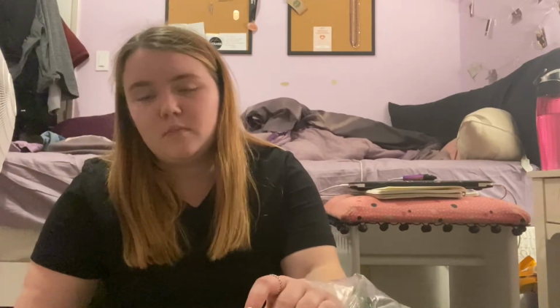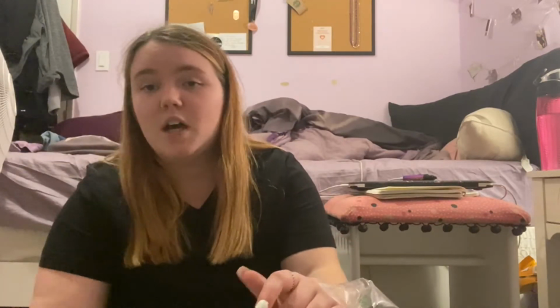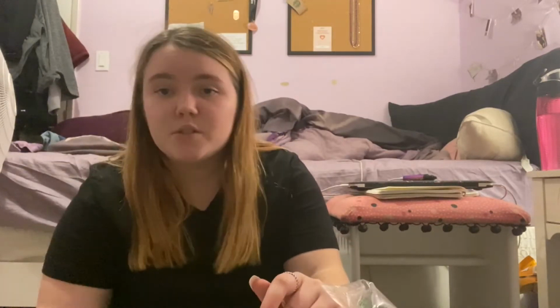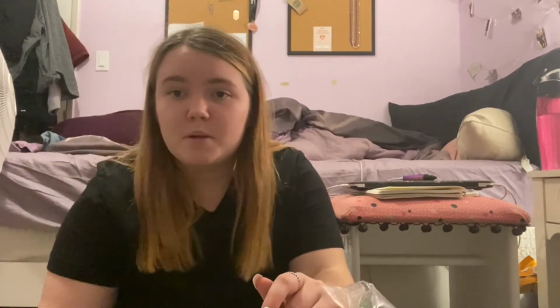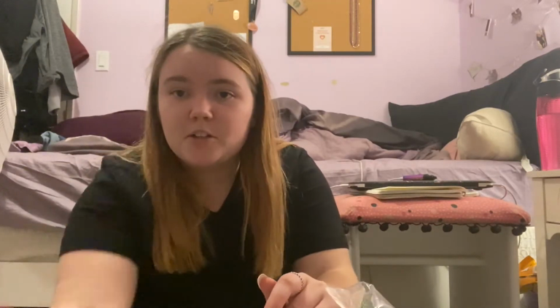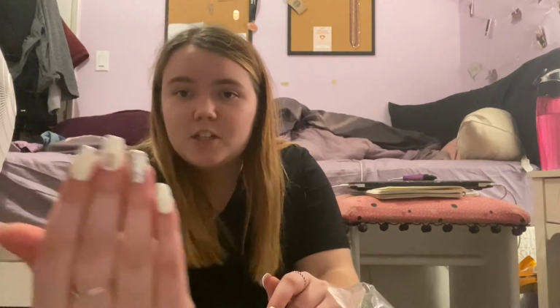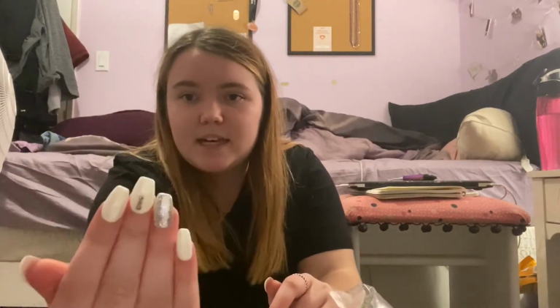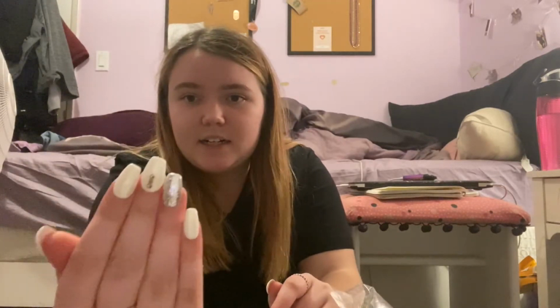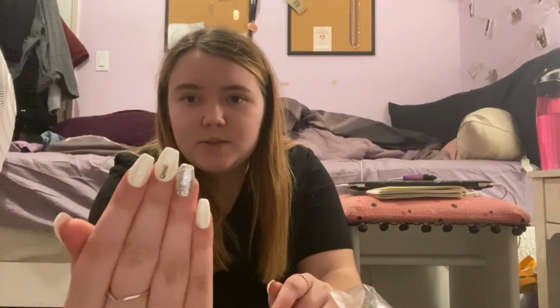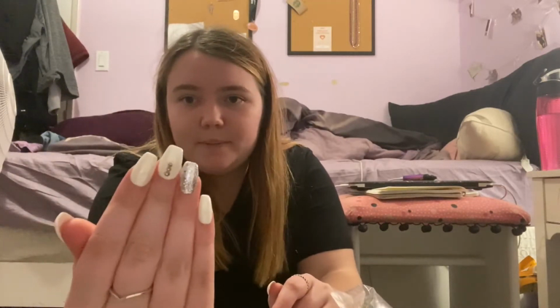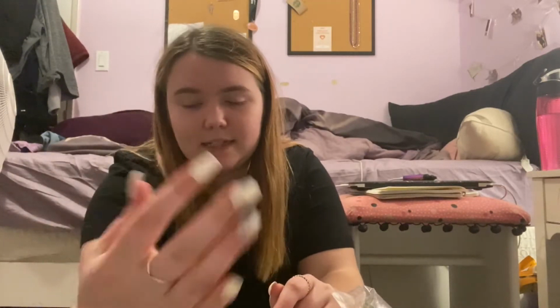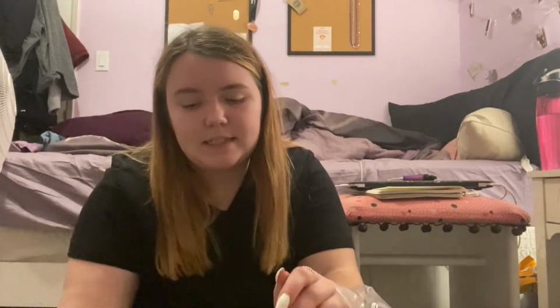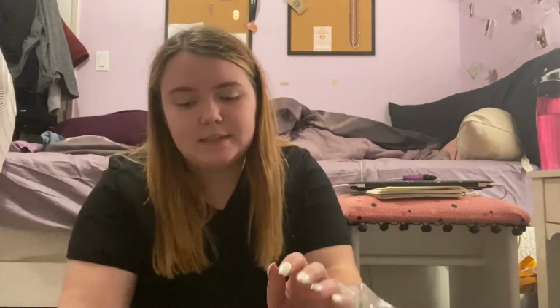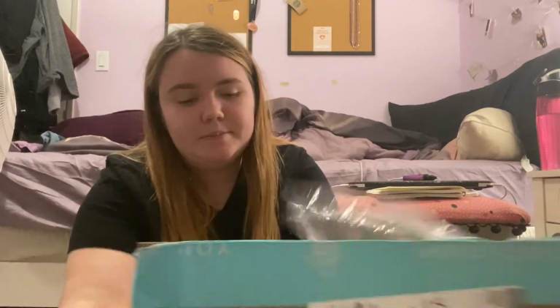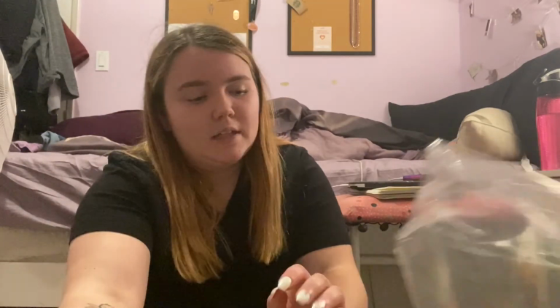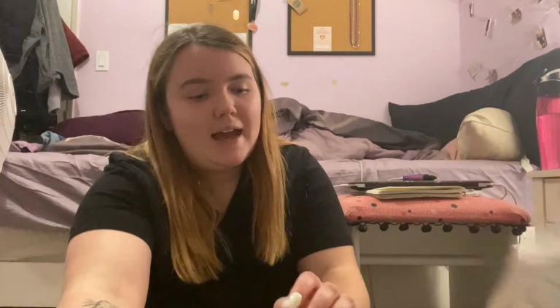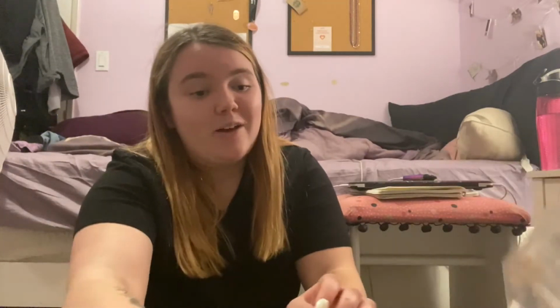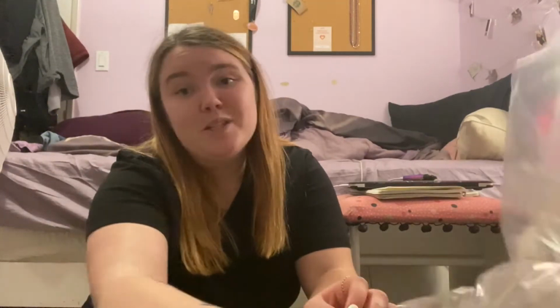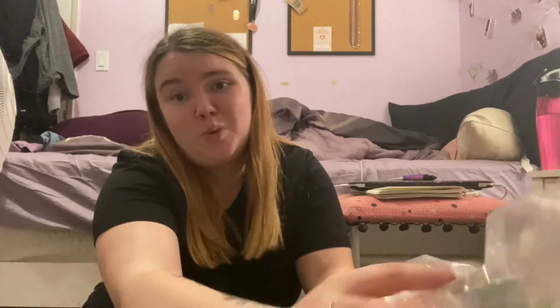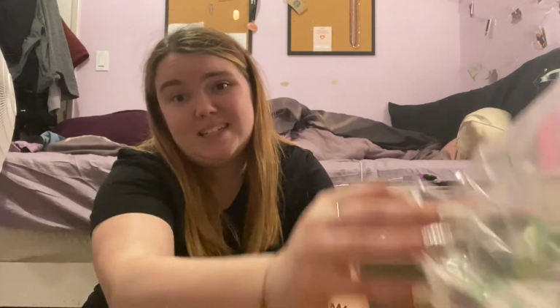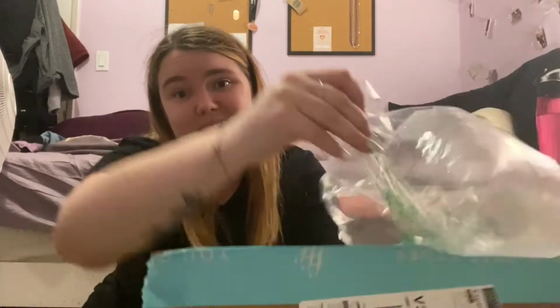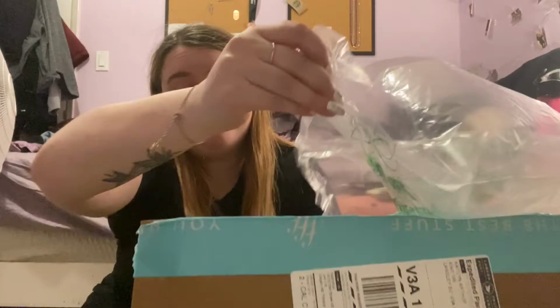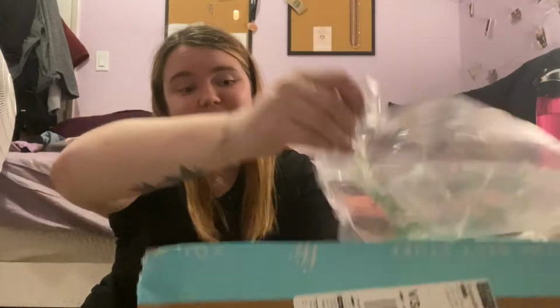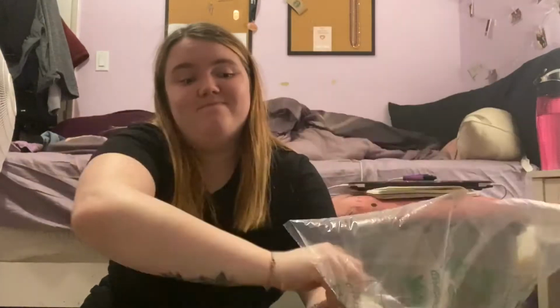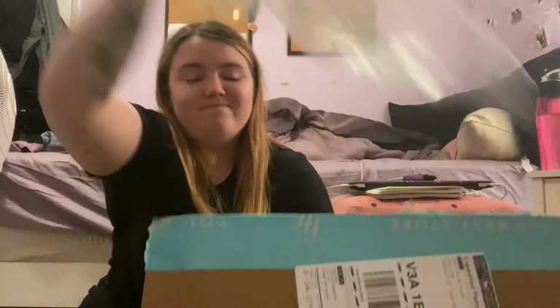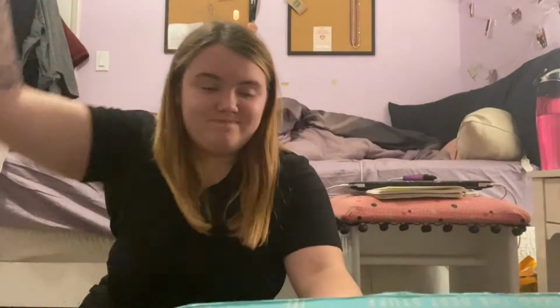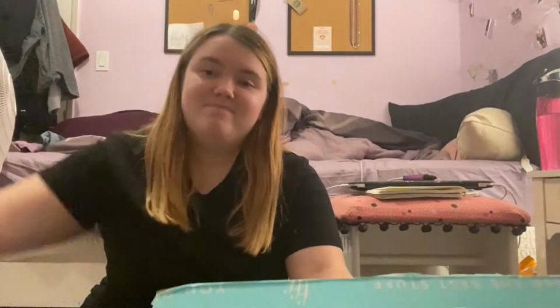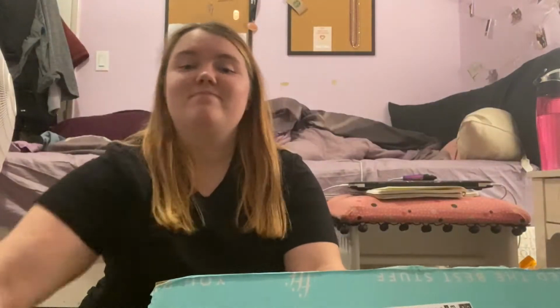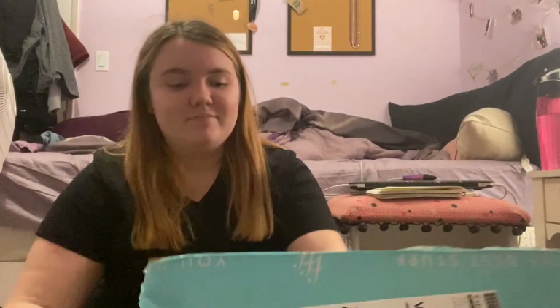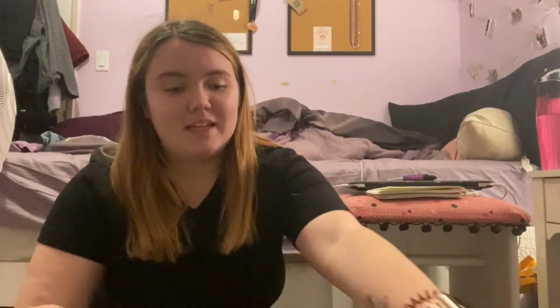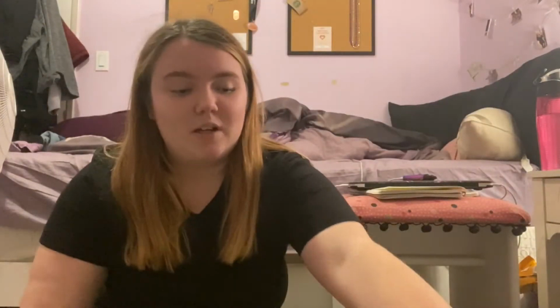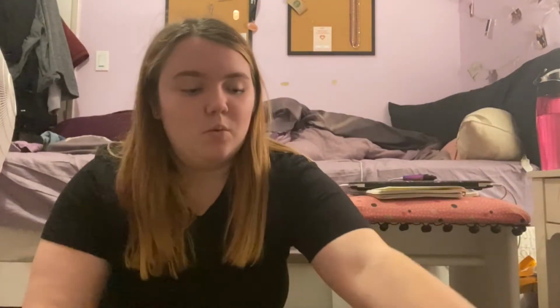It's my birthday on Saturday so I got my nails done — I will be 20. I'm getting old!